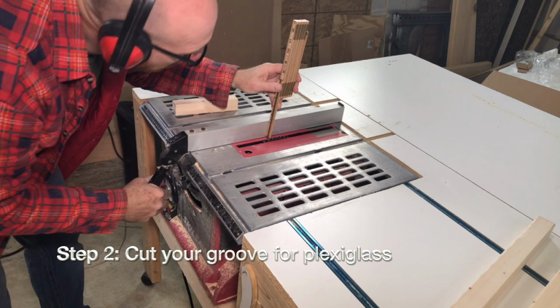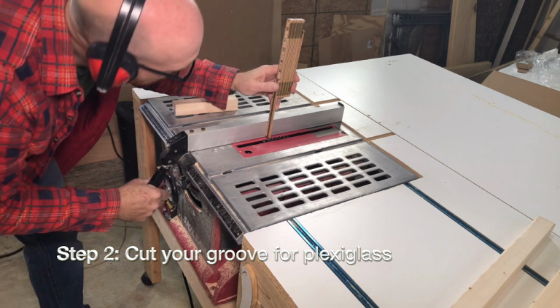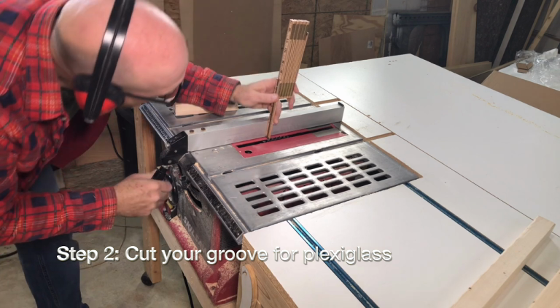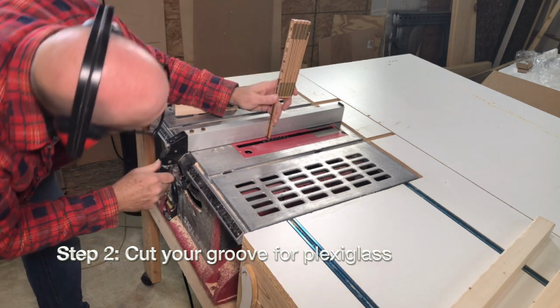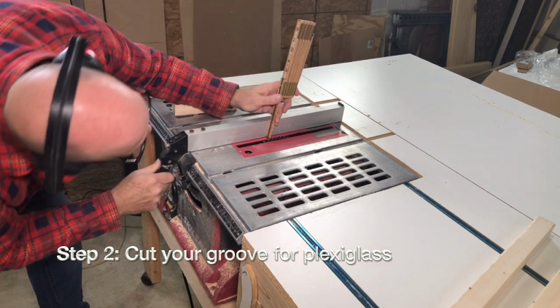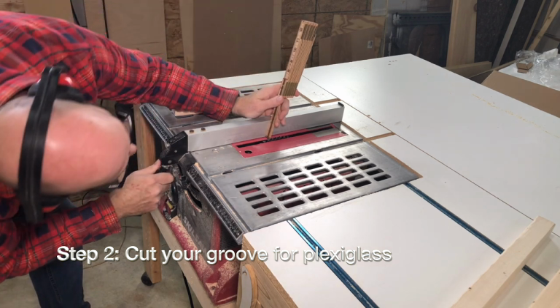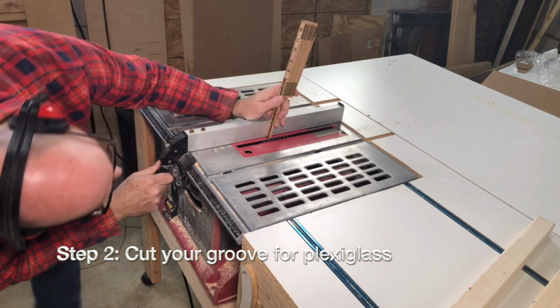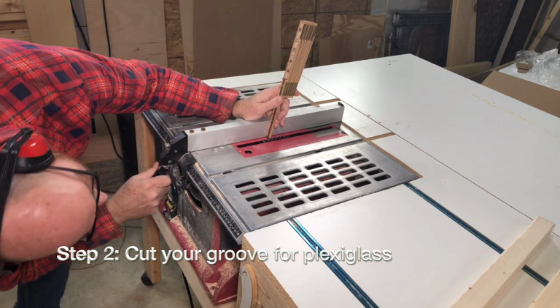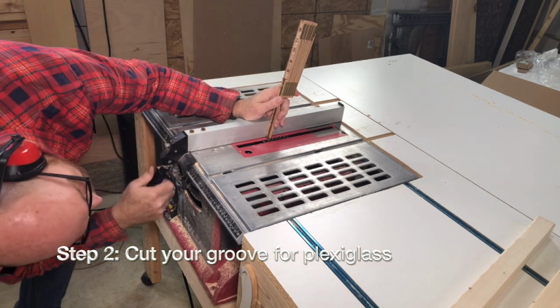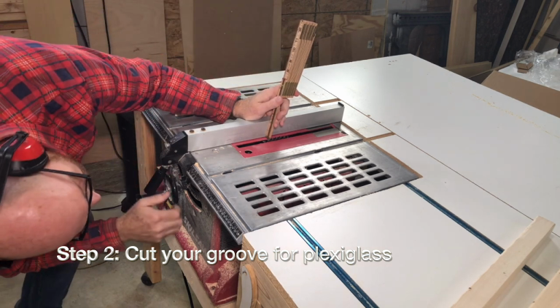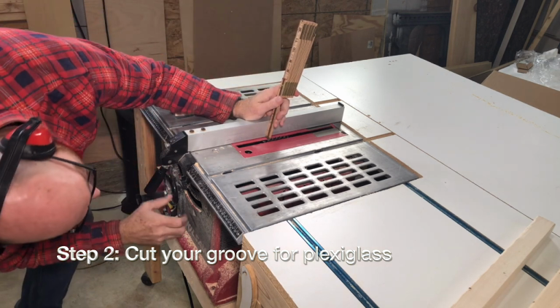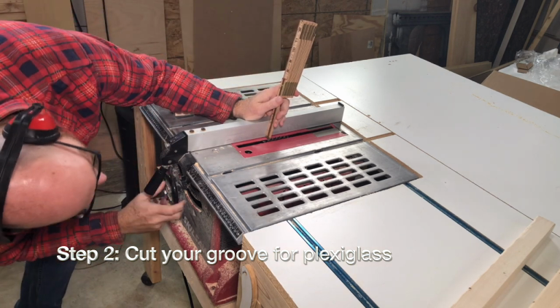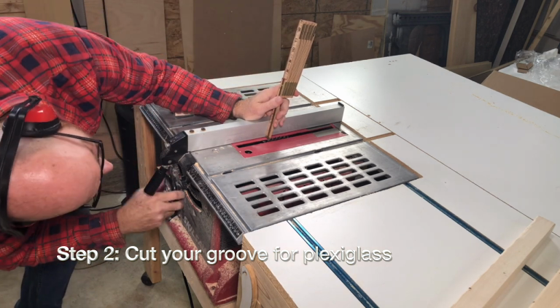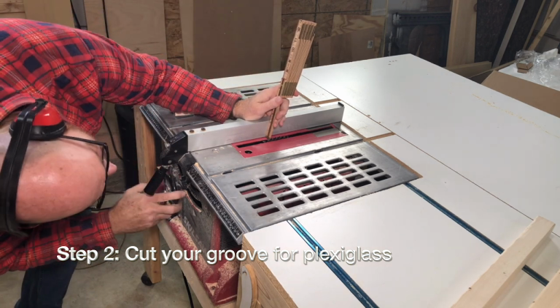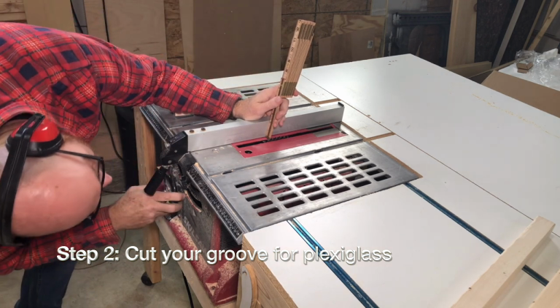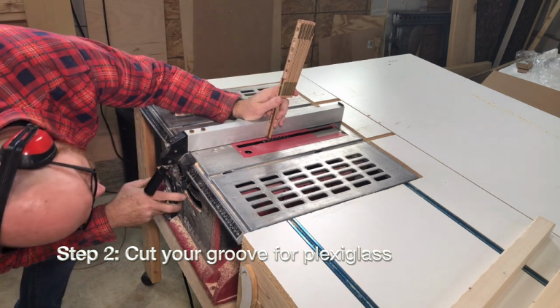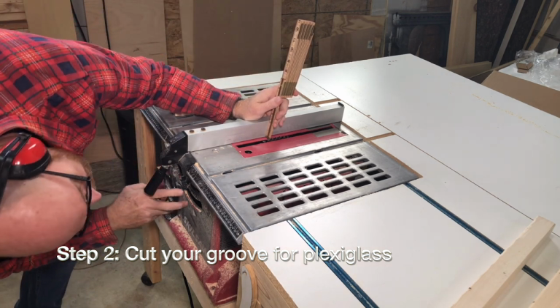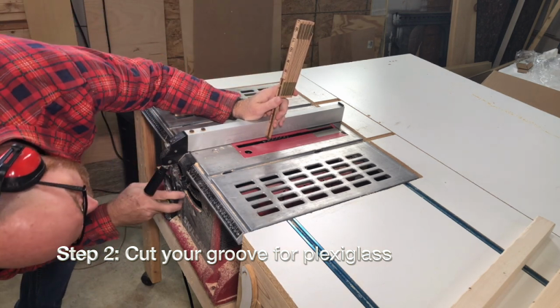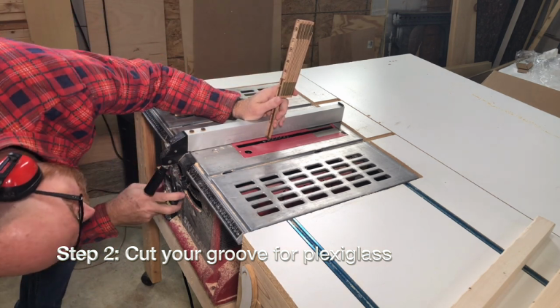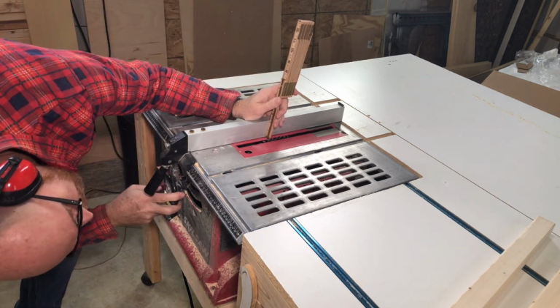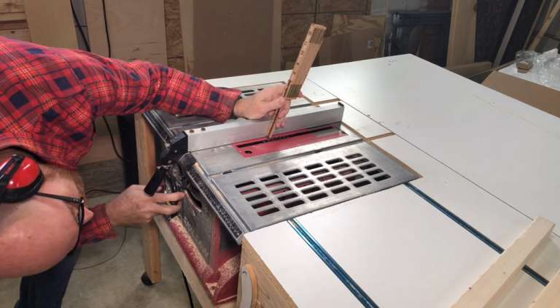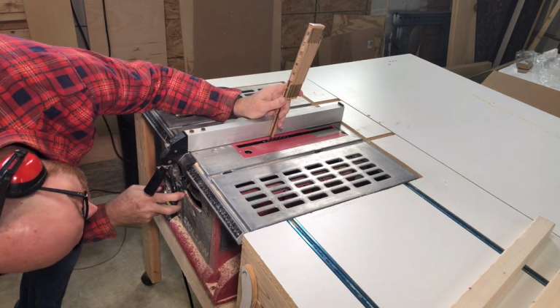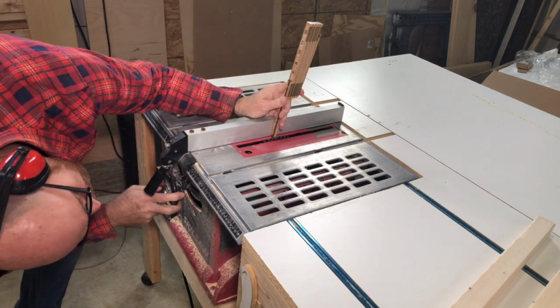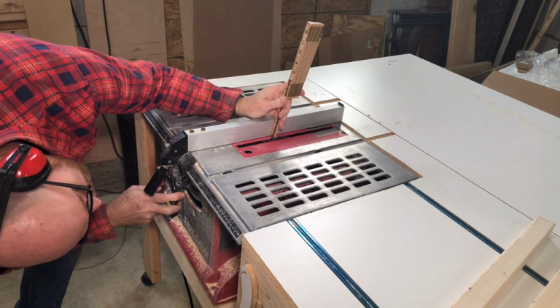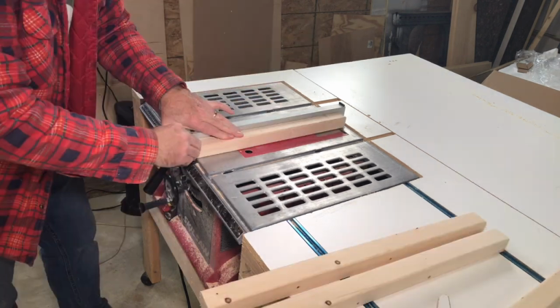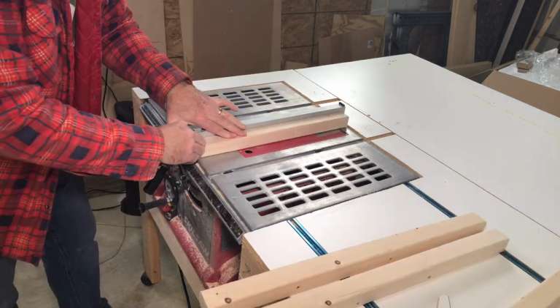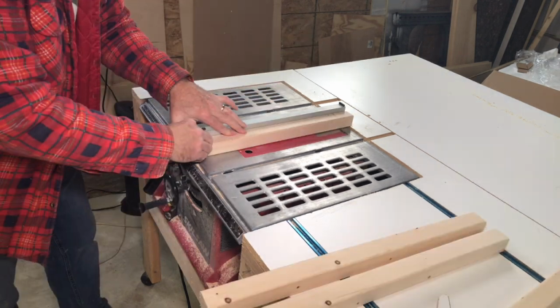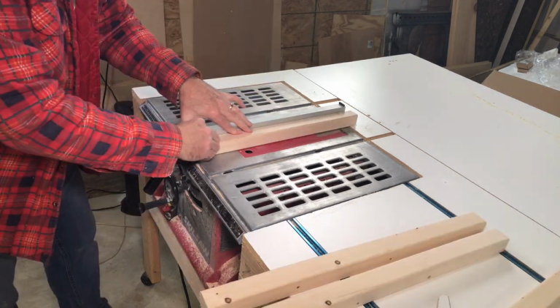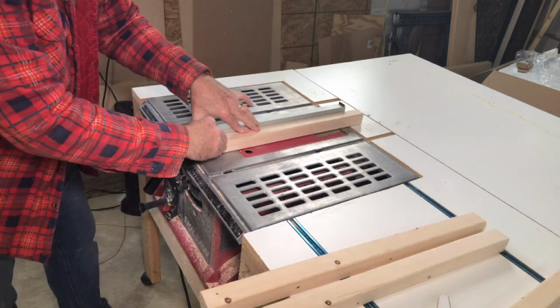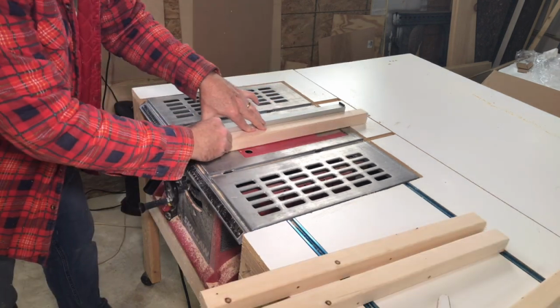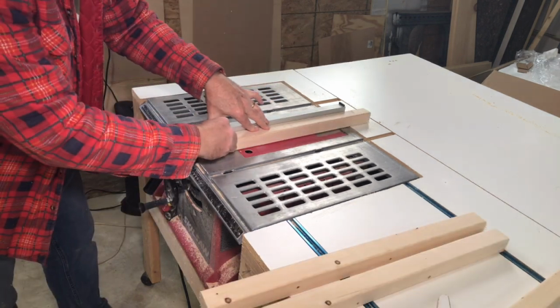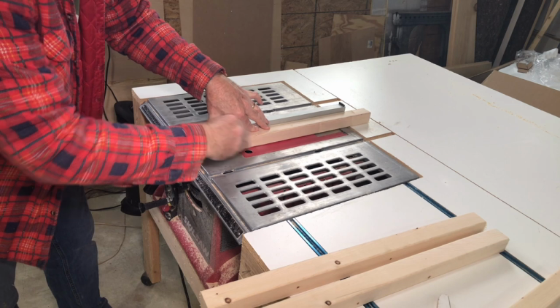Step two: cut your groove for your plexiglass. Now here's where a table saw does come in handy.